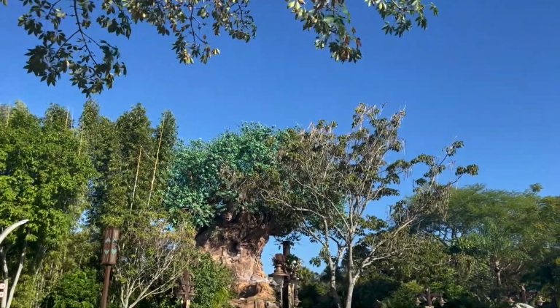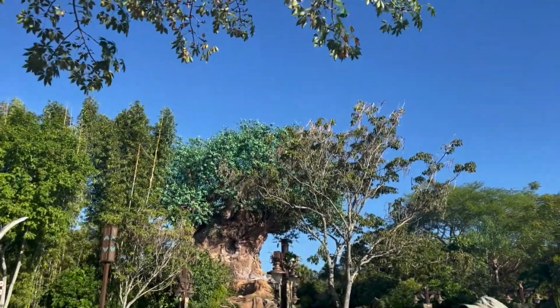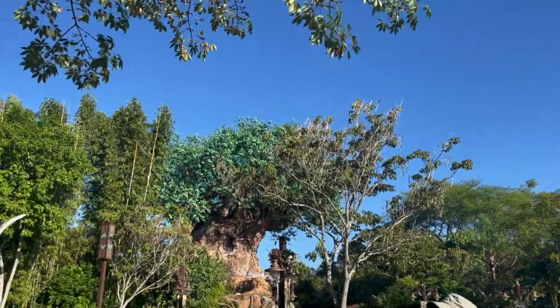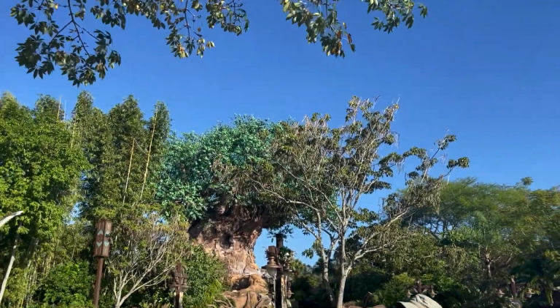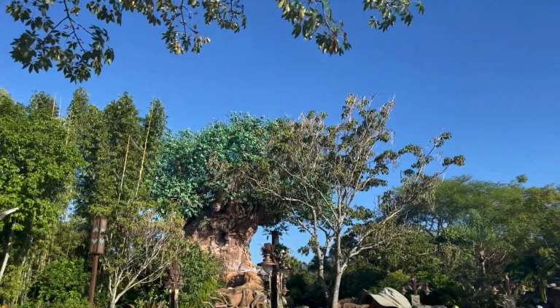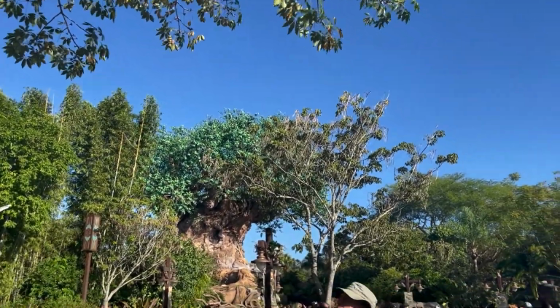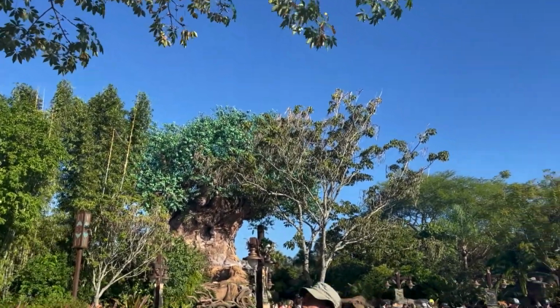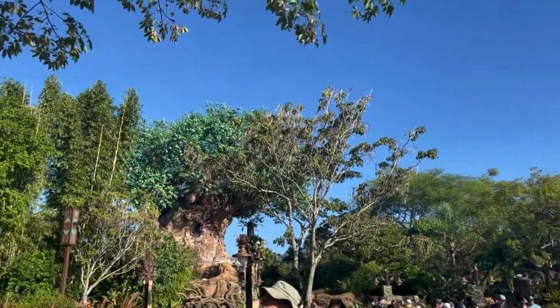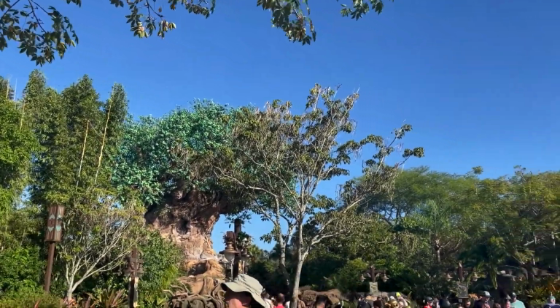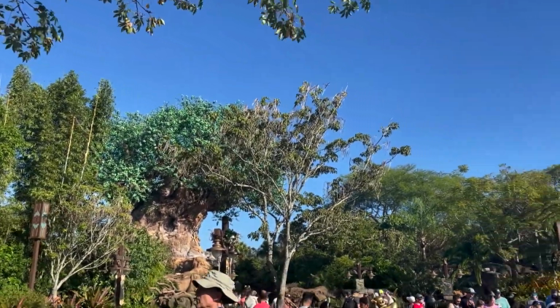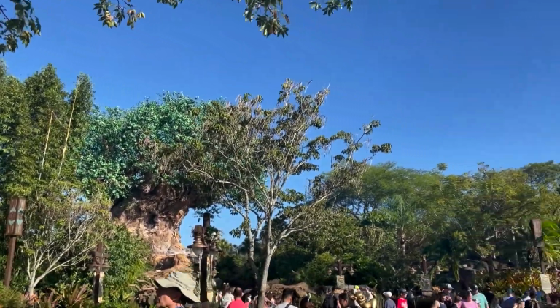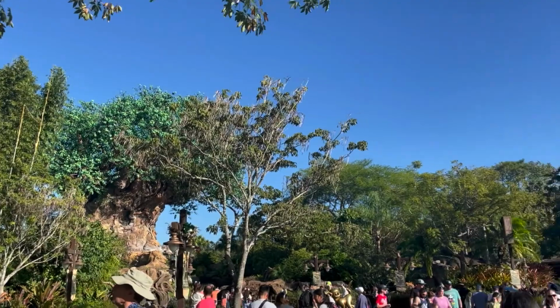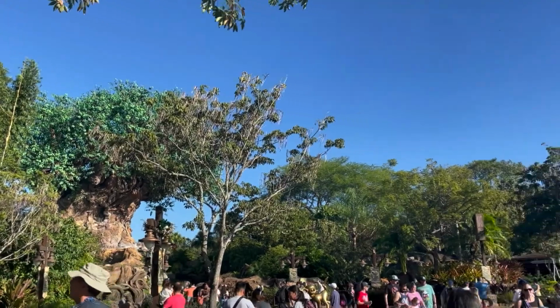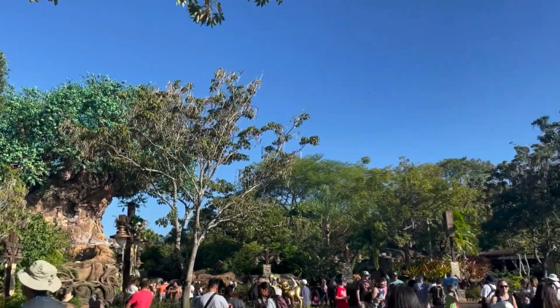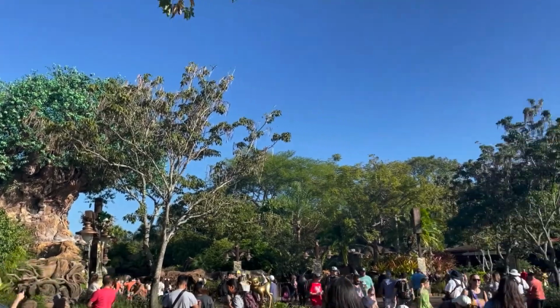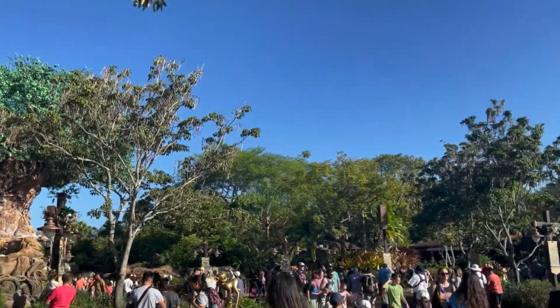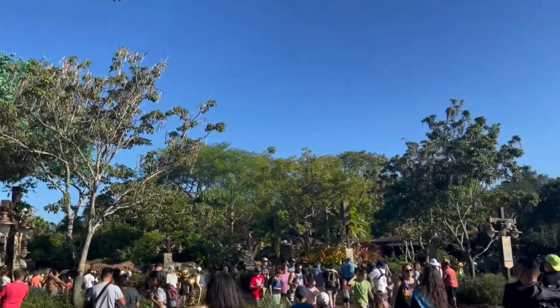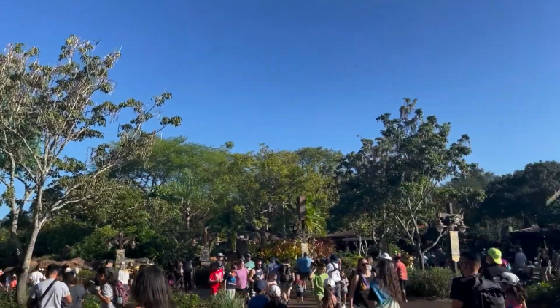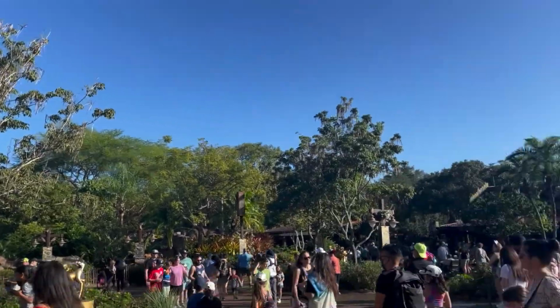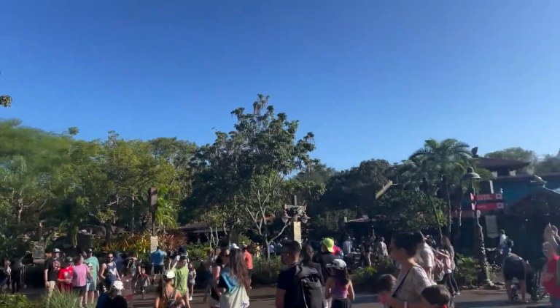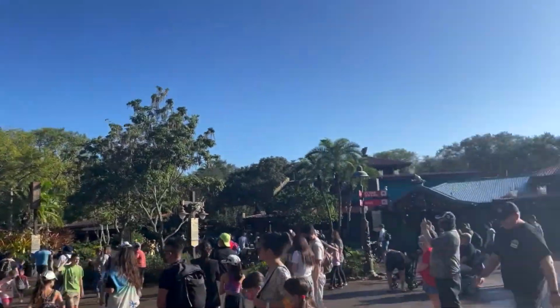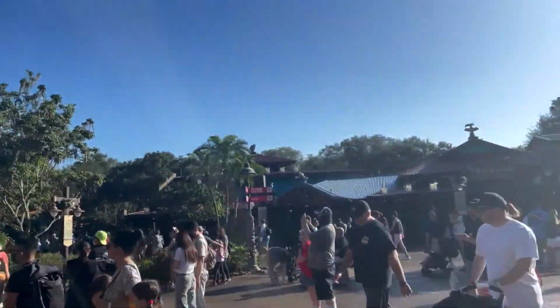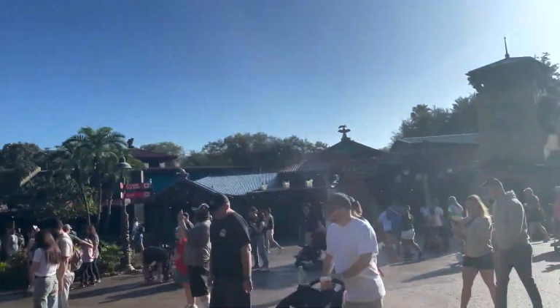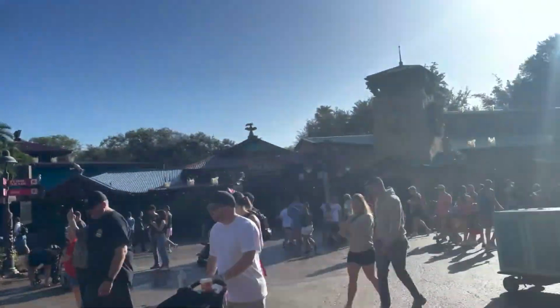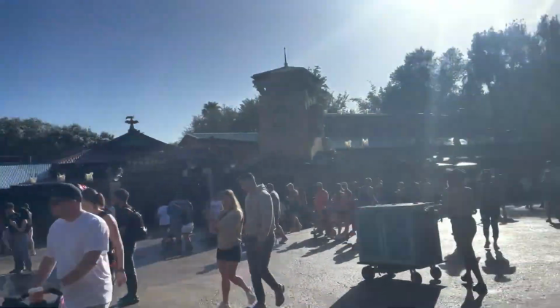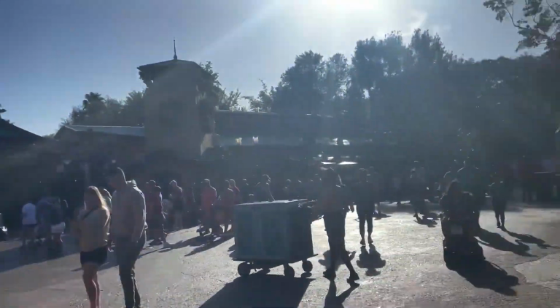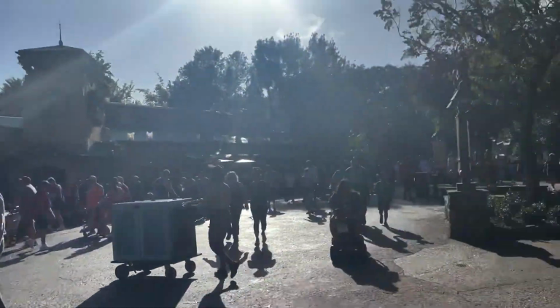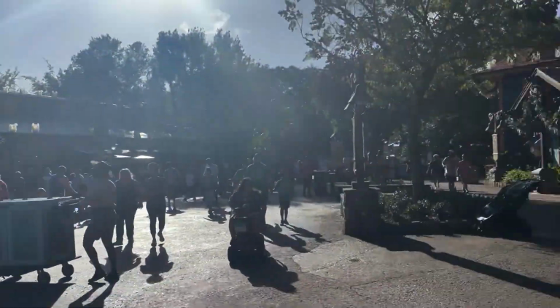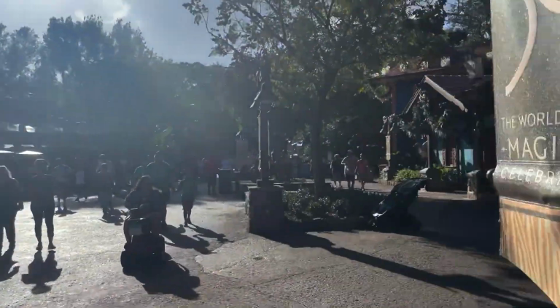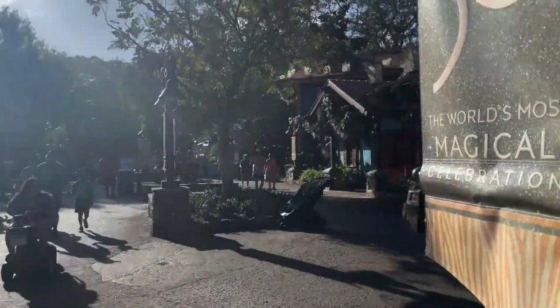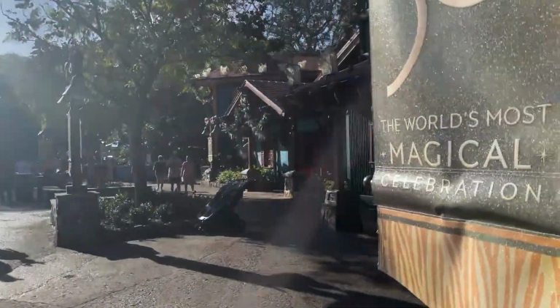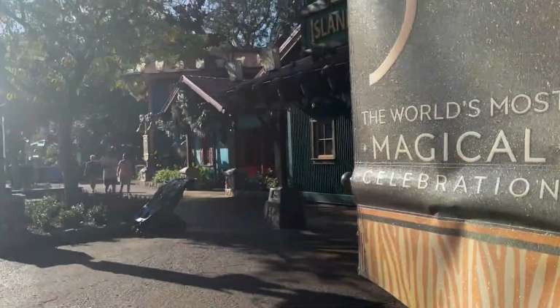Welcome to an incredibly busy day here at the Animal Kingdom. Let's go look at merch.